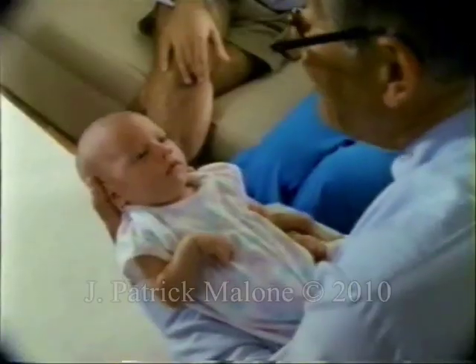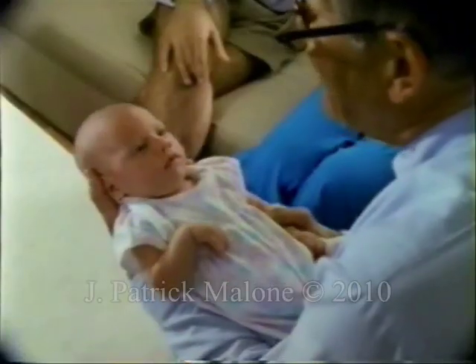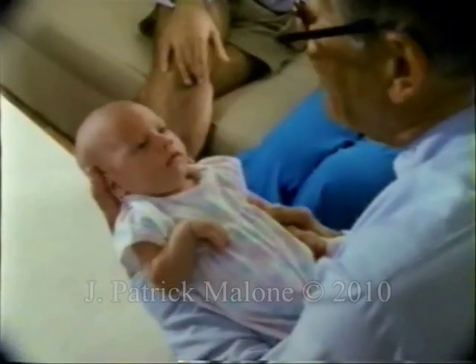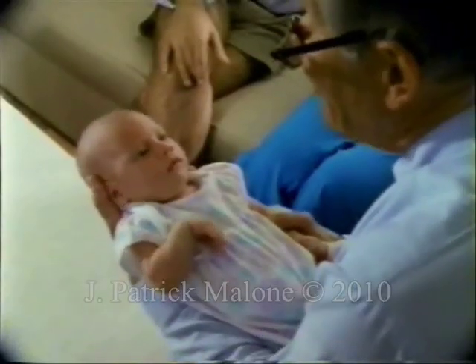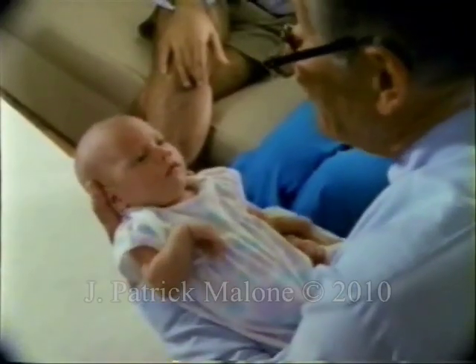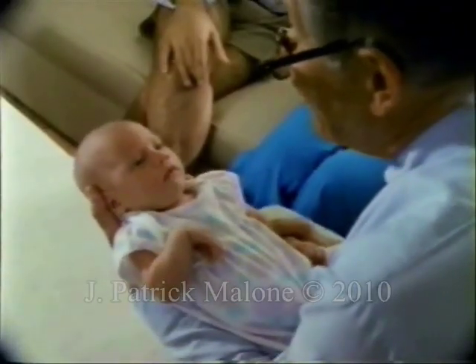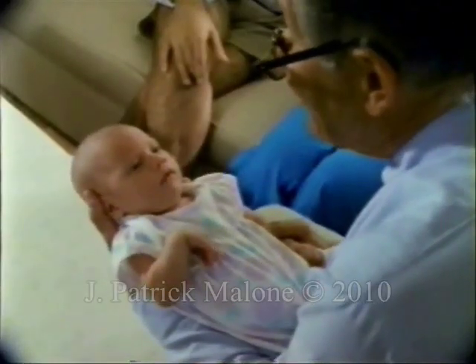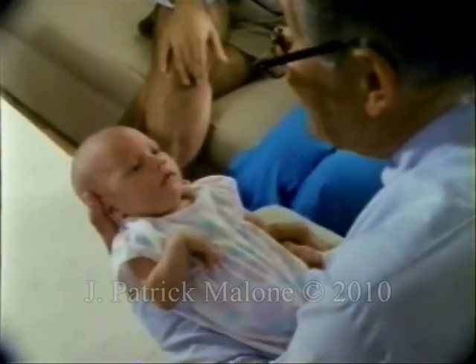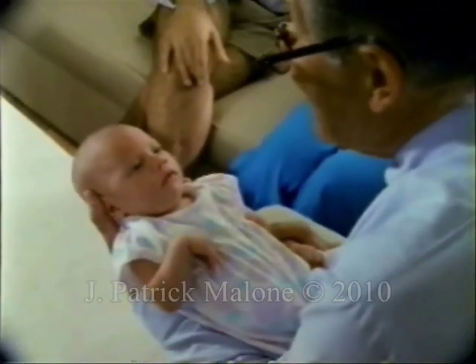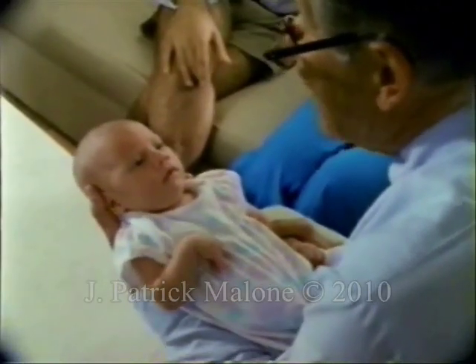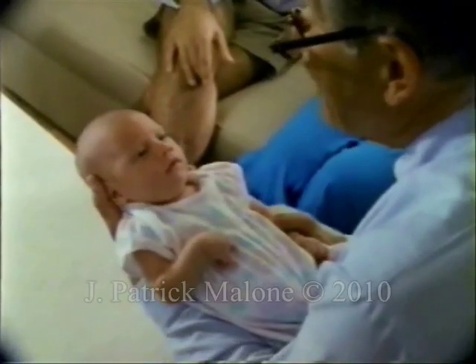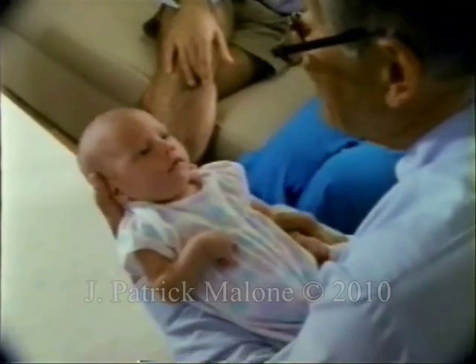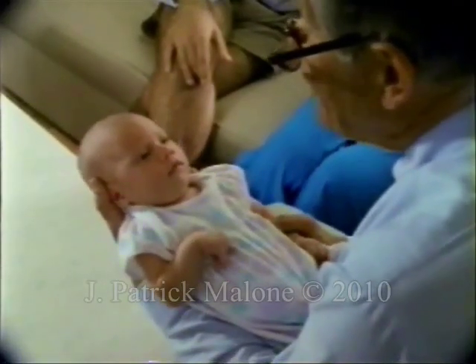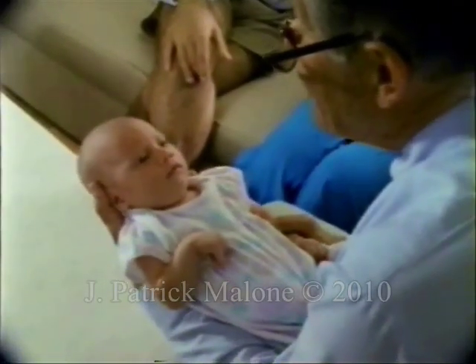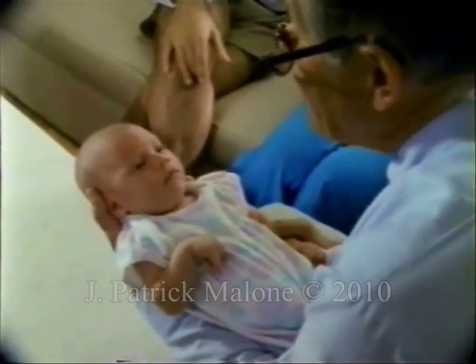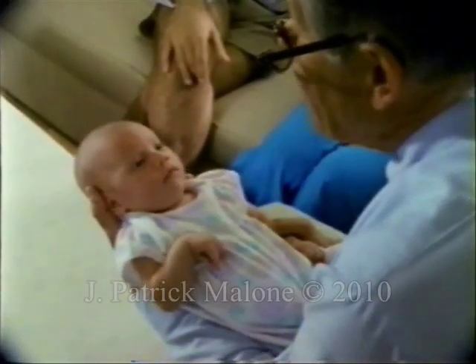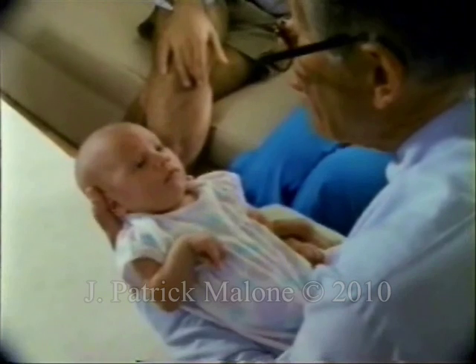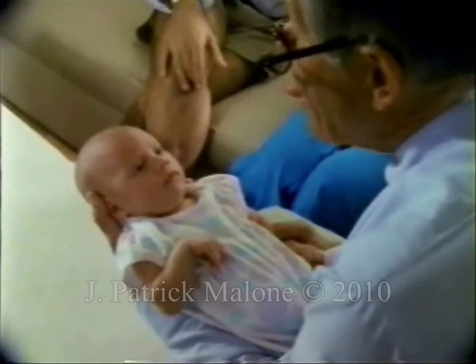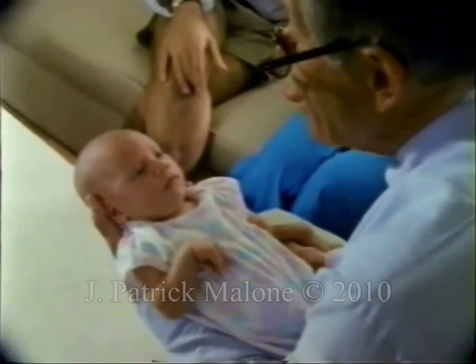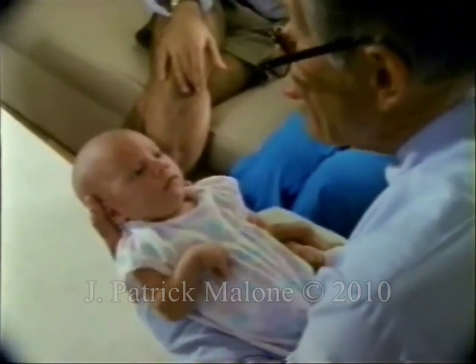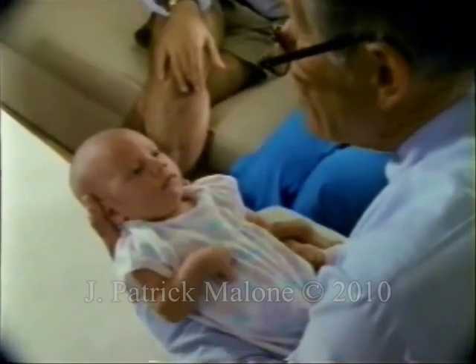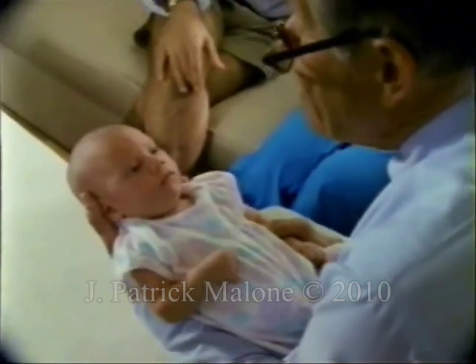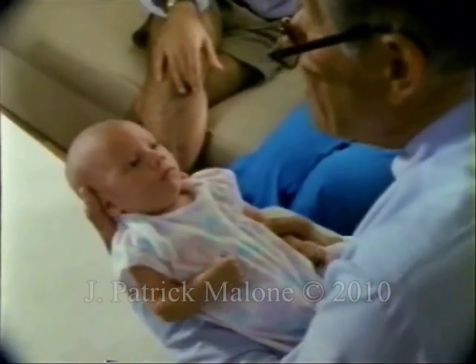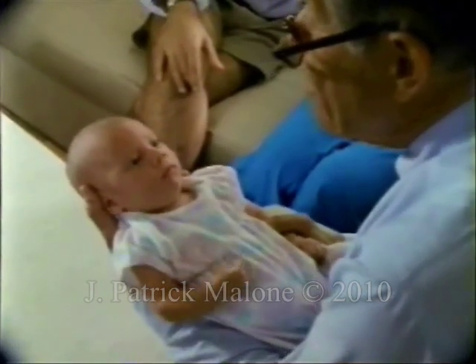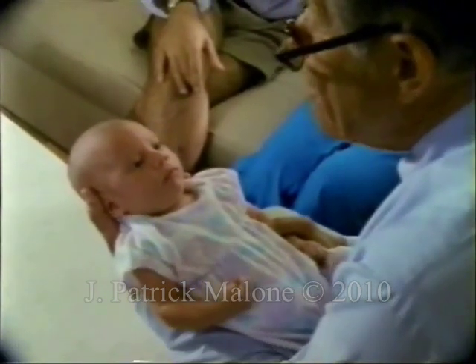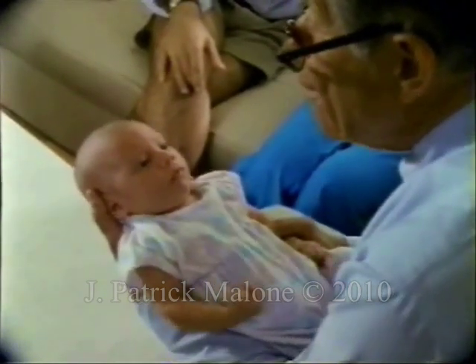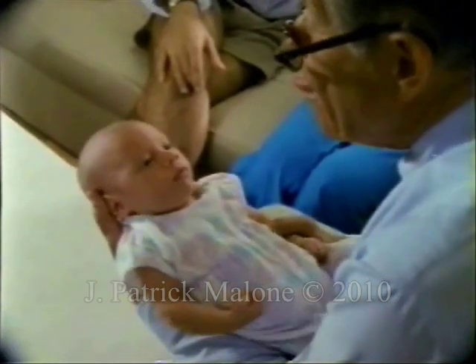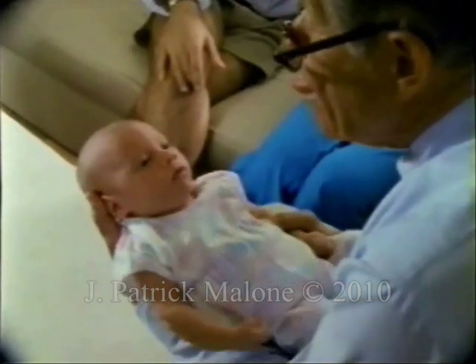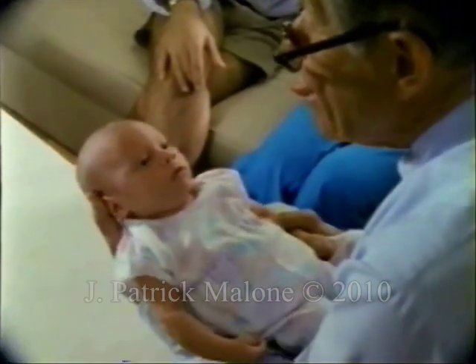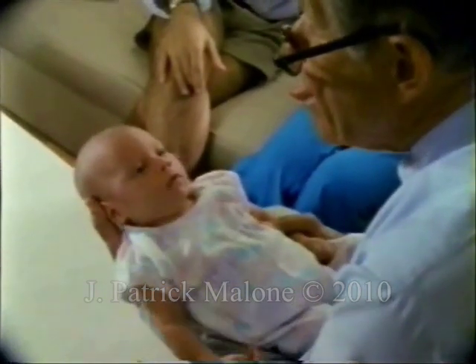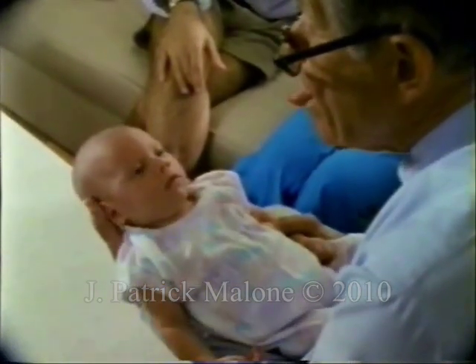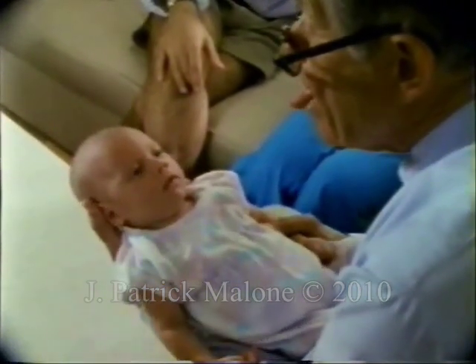A new baby in an alert state can even imitate my tongue thrust. They seem to know so much already.